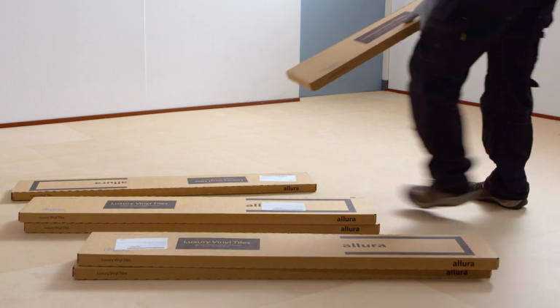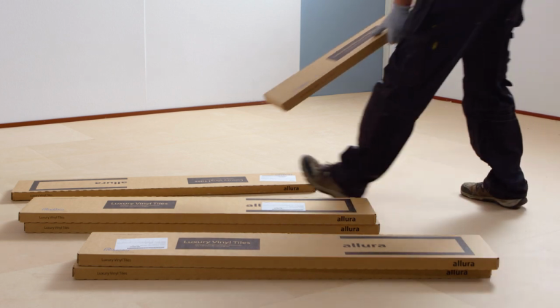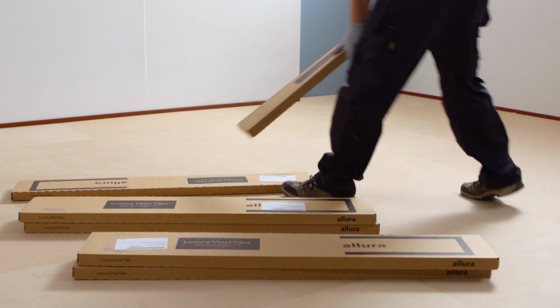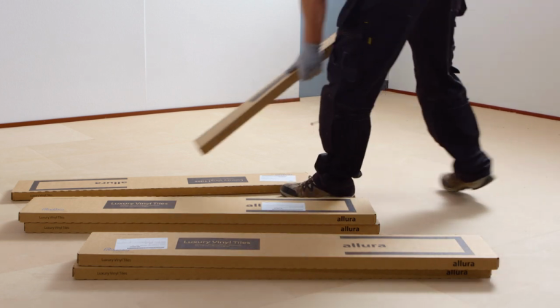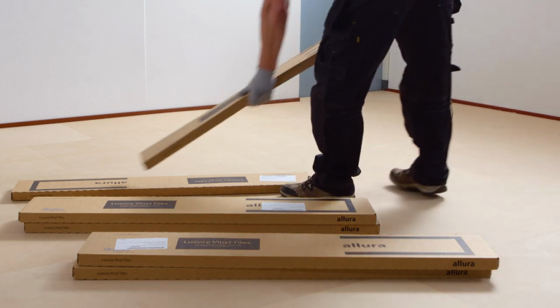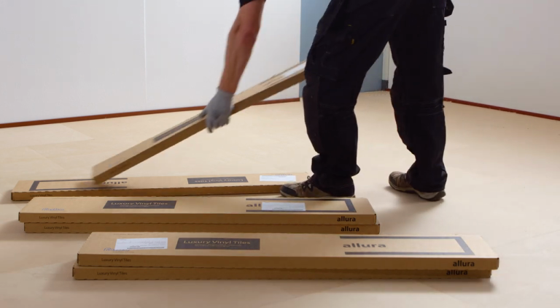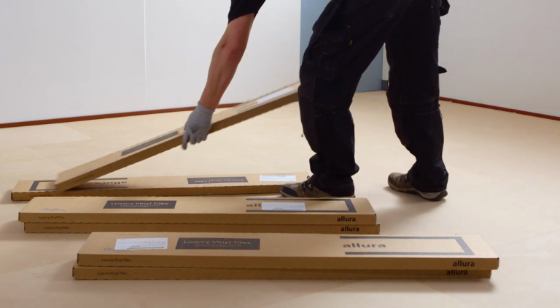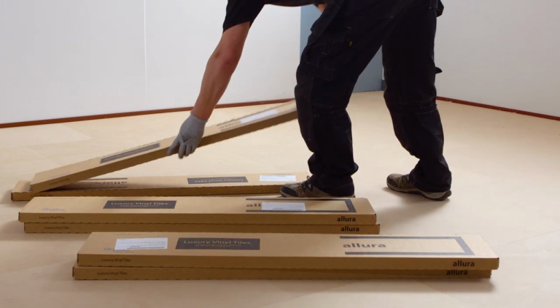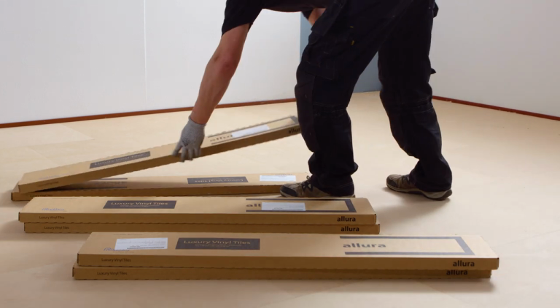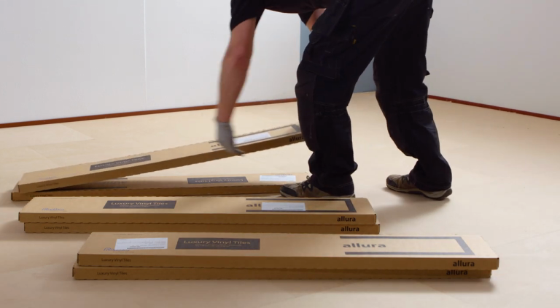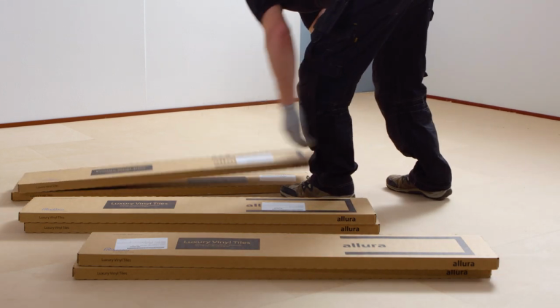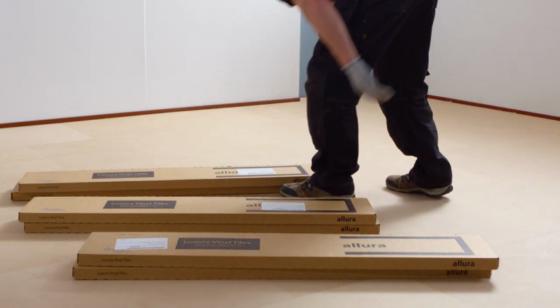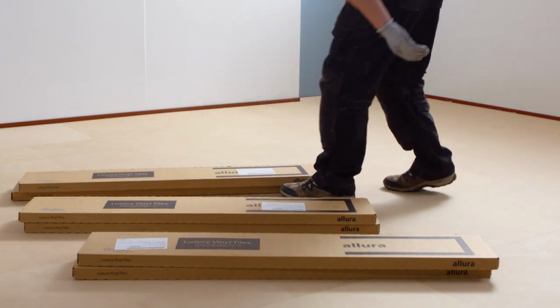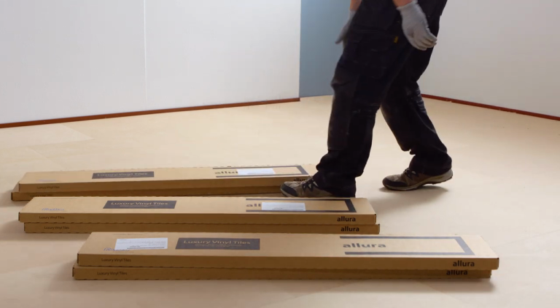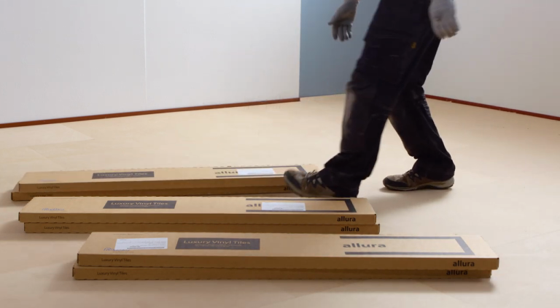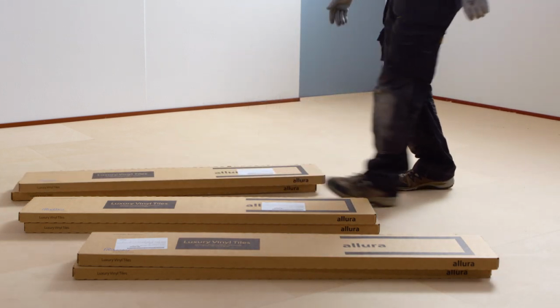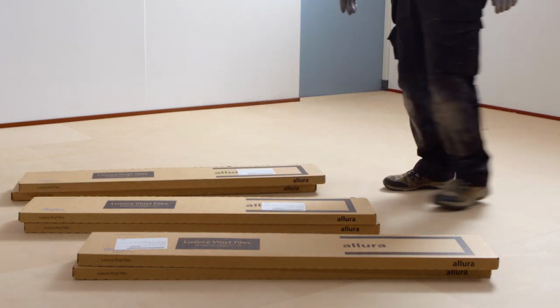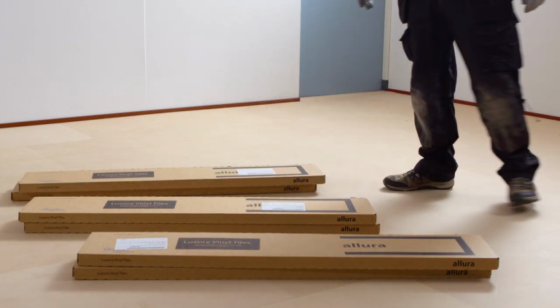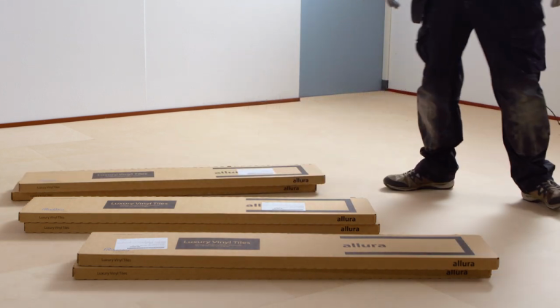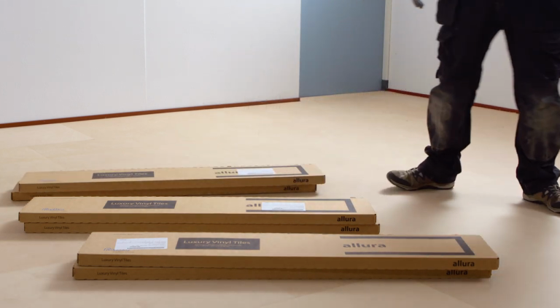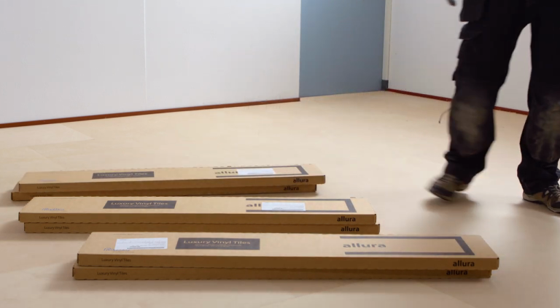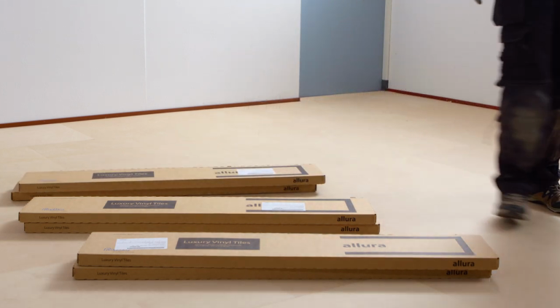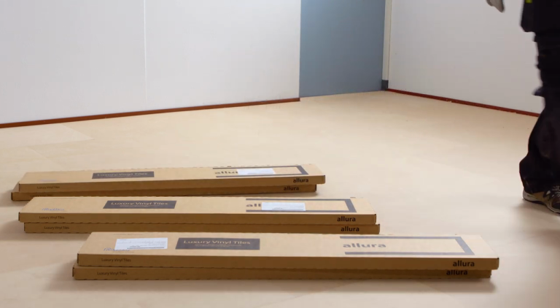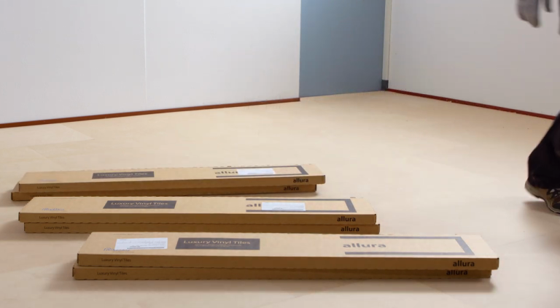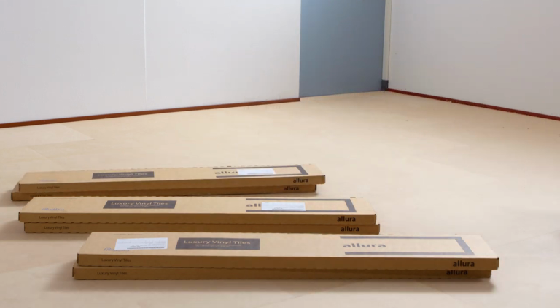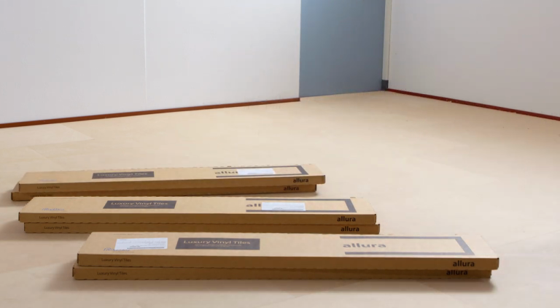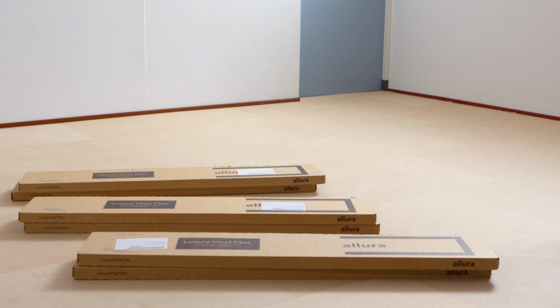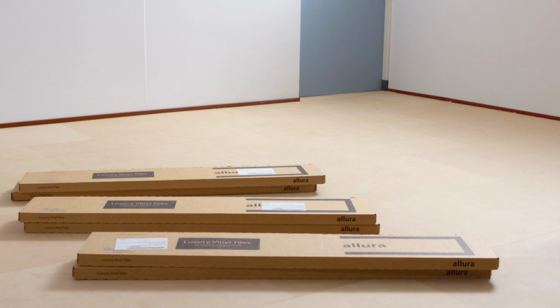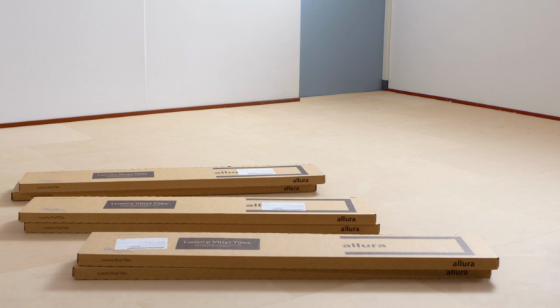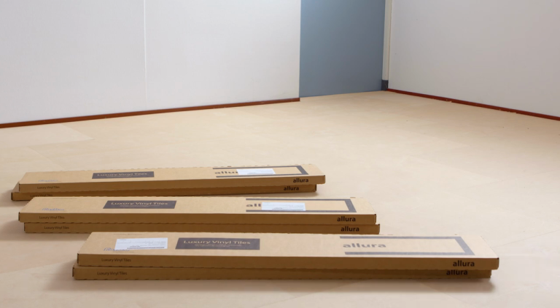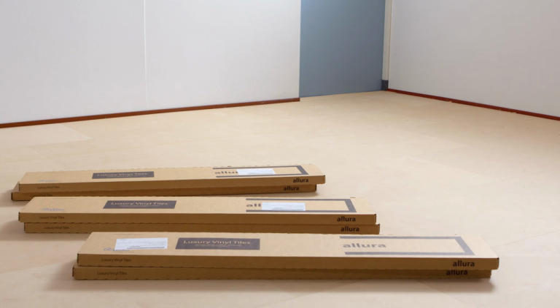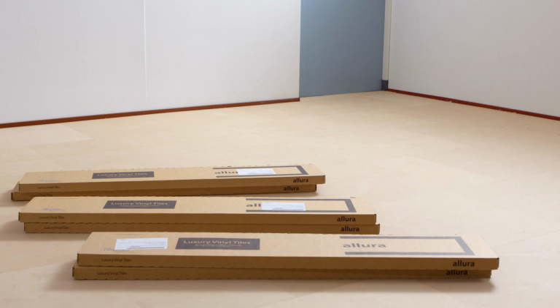Acclimatize Allura dry back tiles stacked to a maximum of 5 cartons and laying flat.